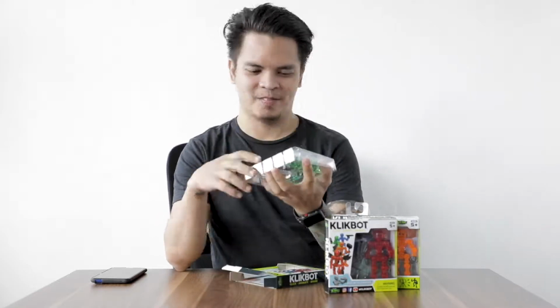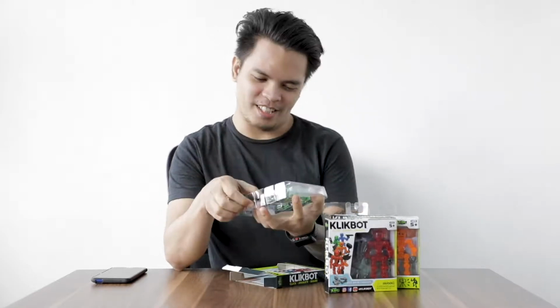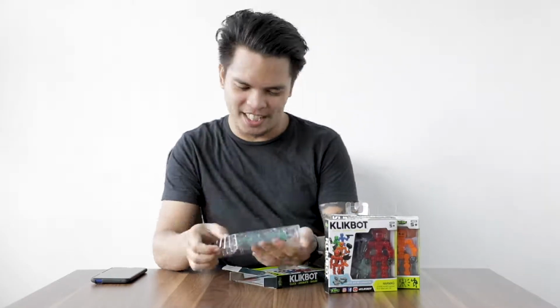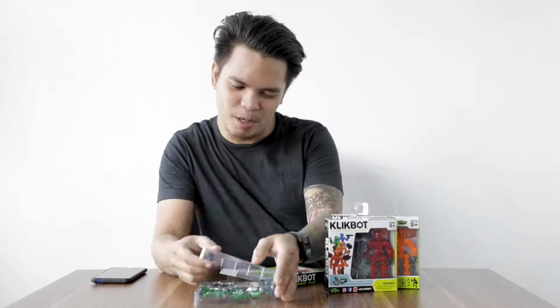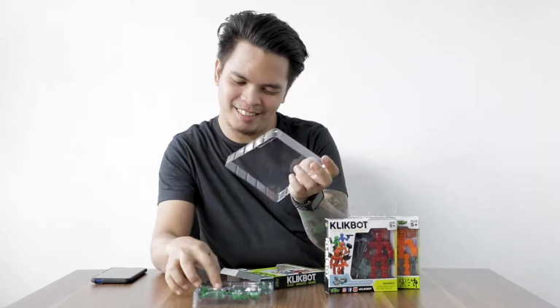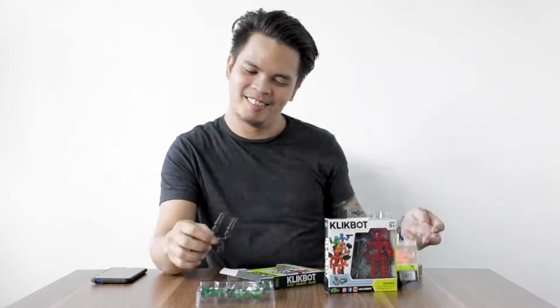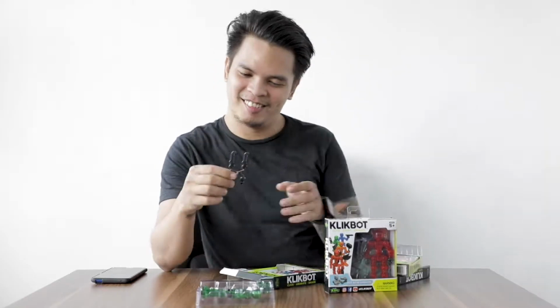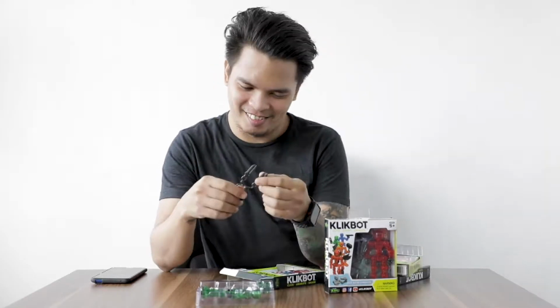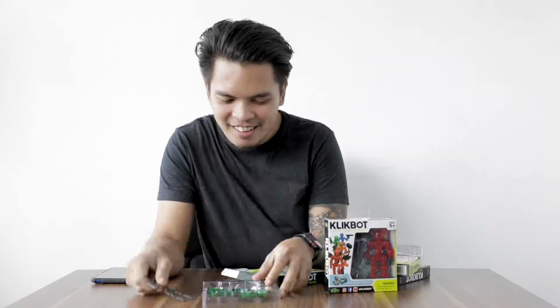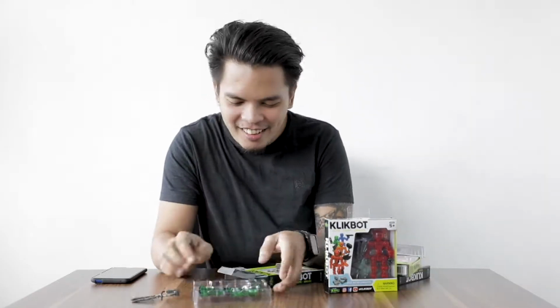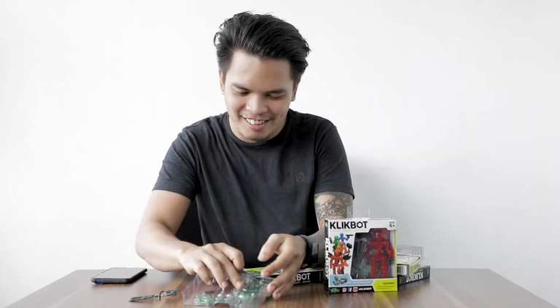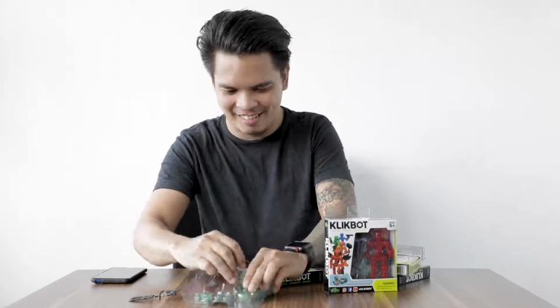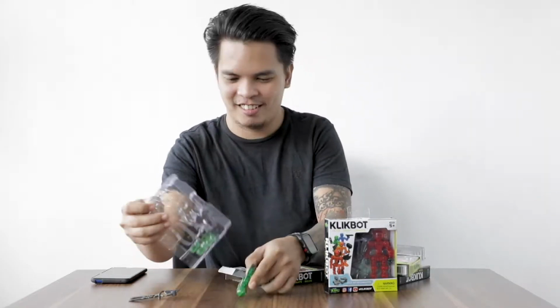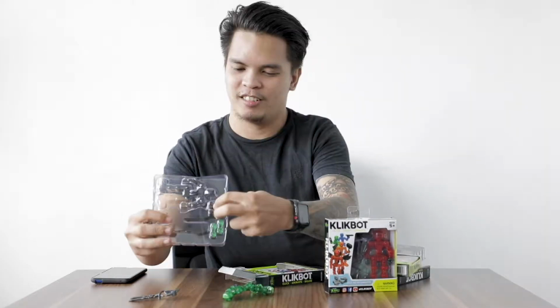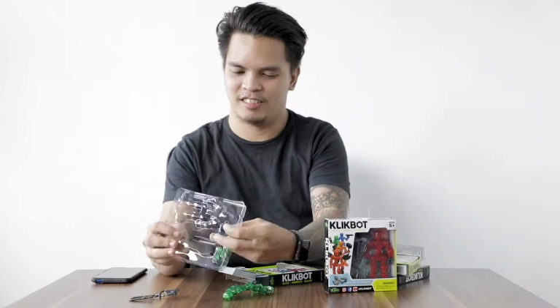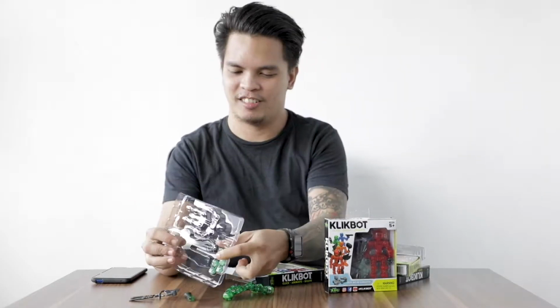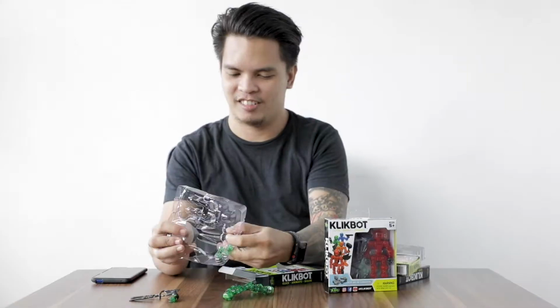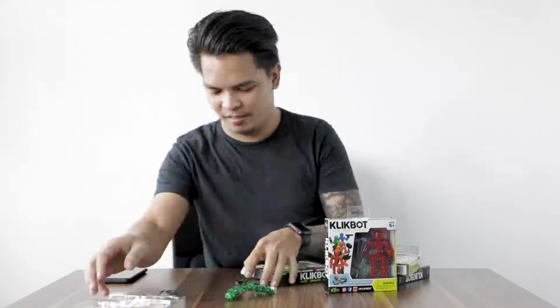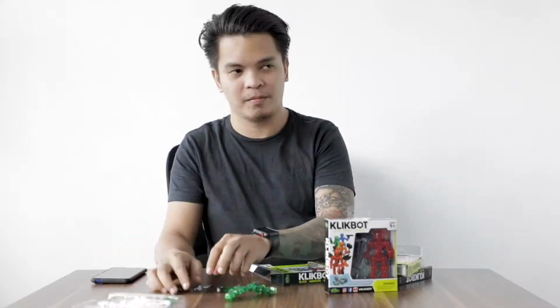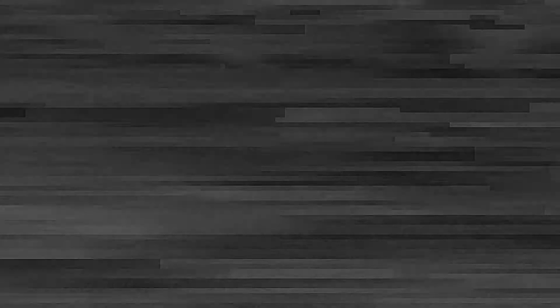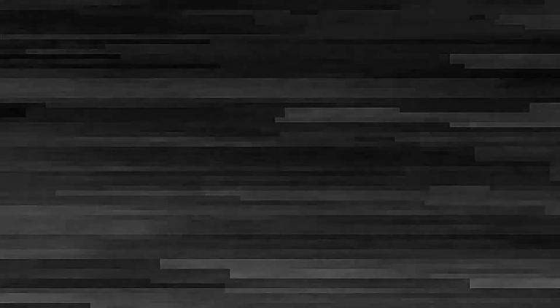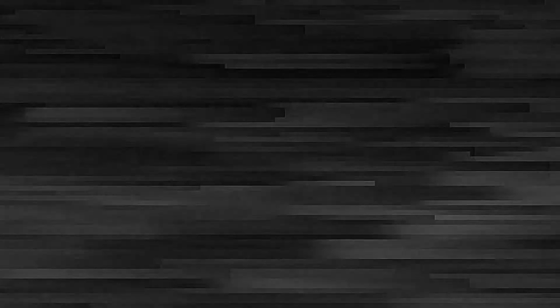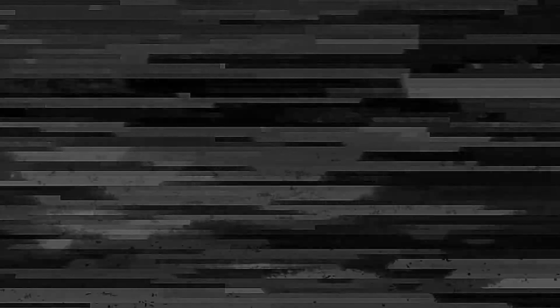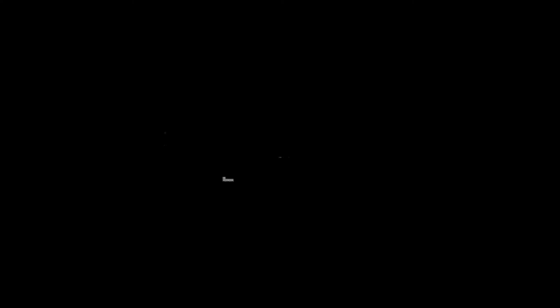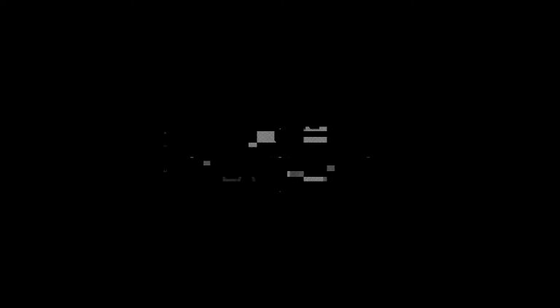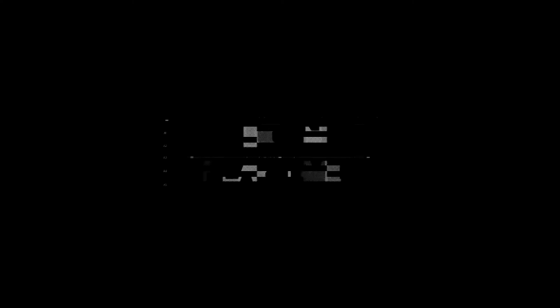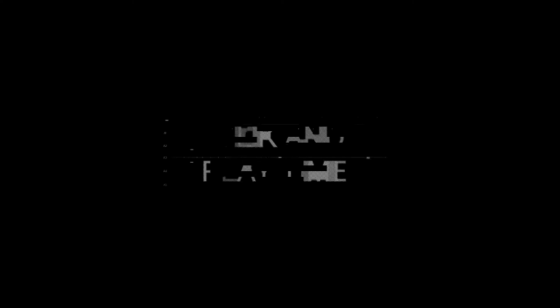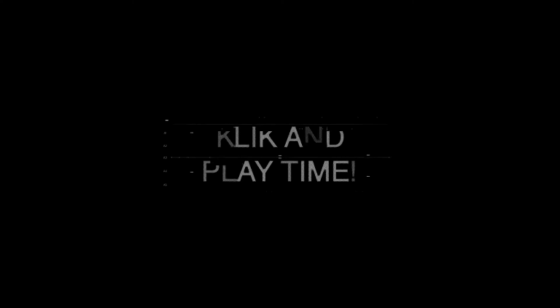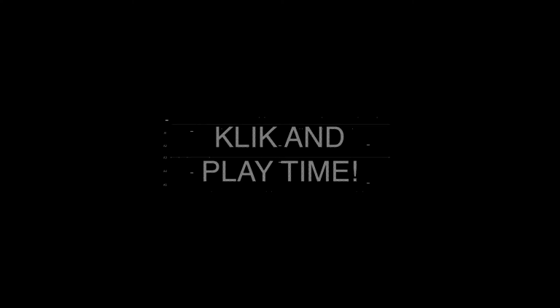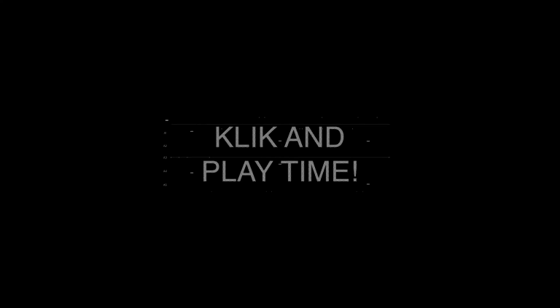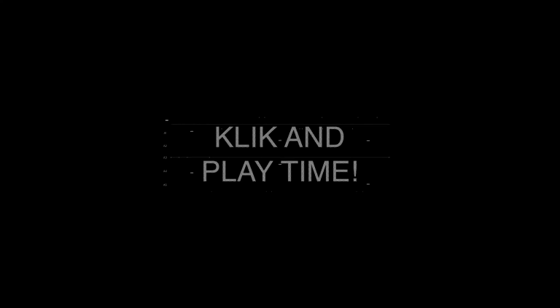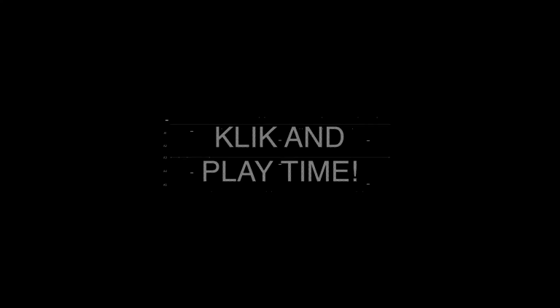We got the solo pack variant to assemble our team of defenders. Now, it's click and build time.